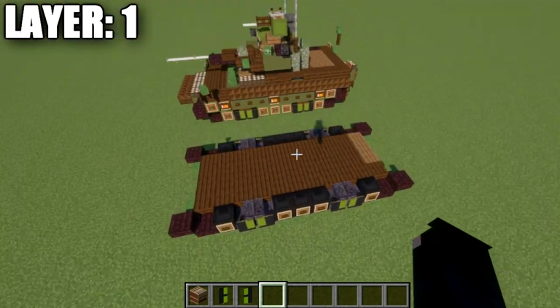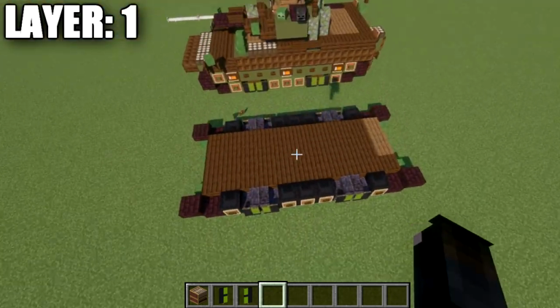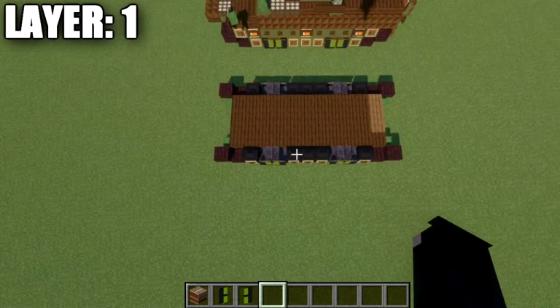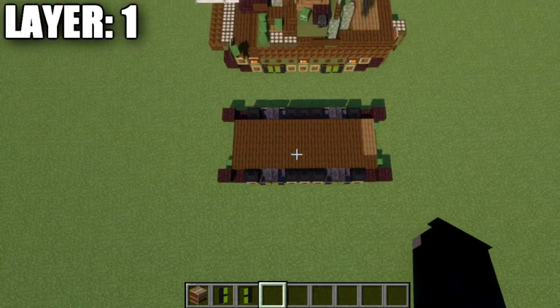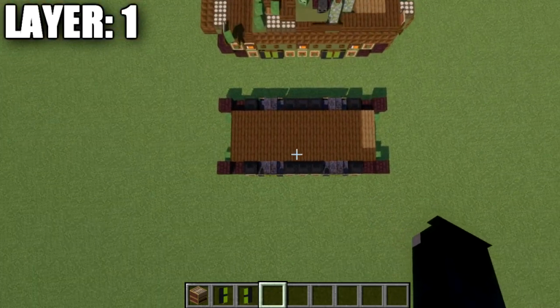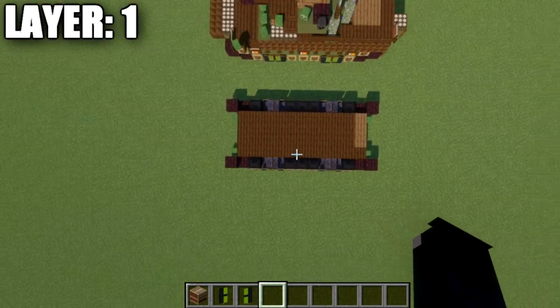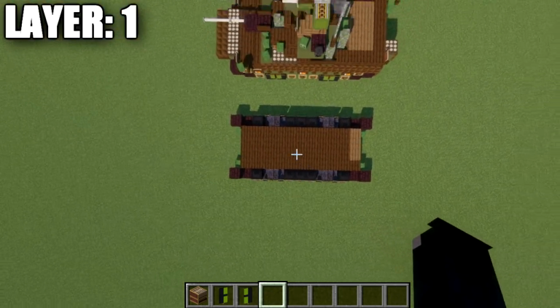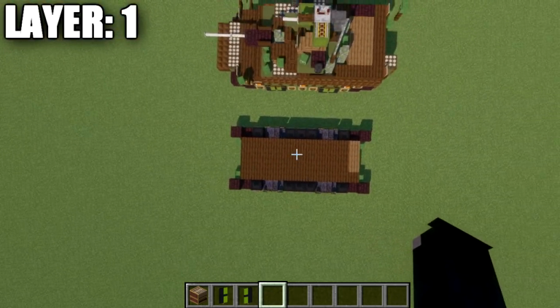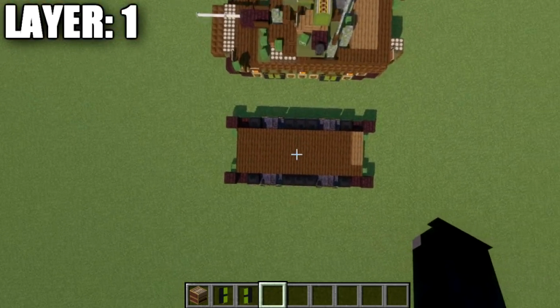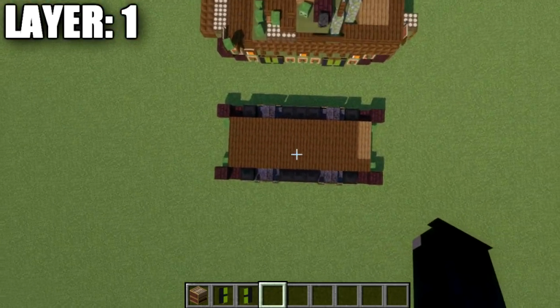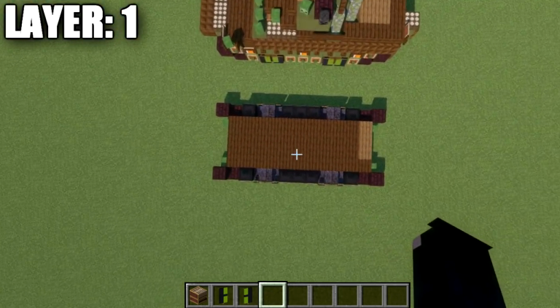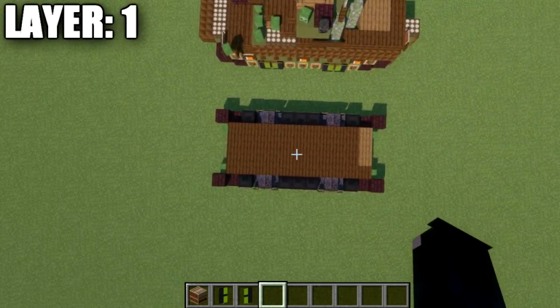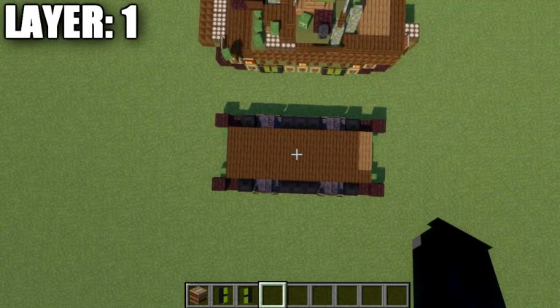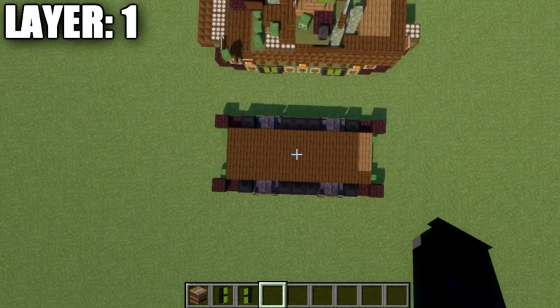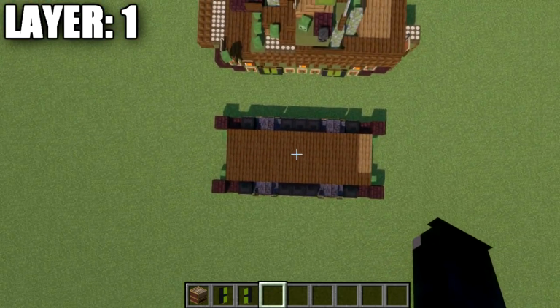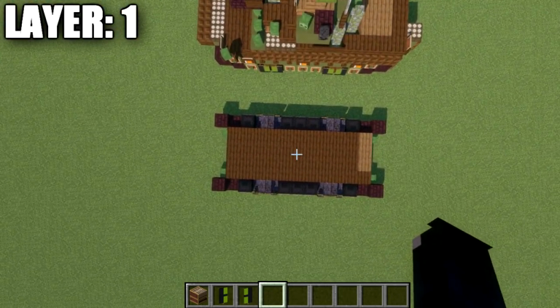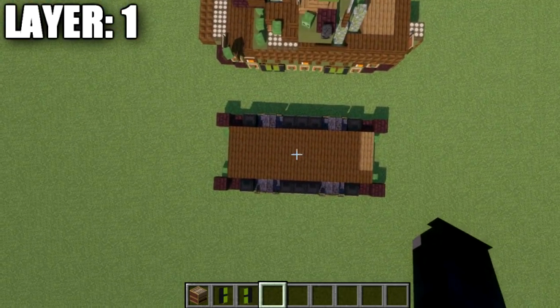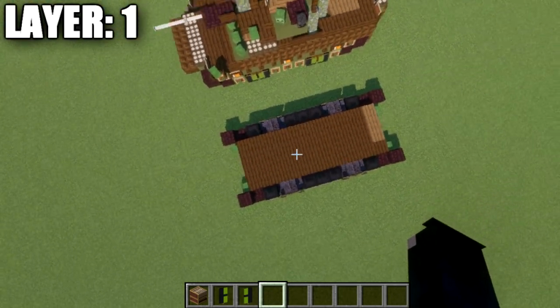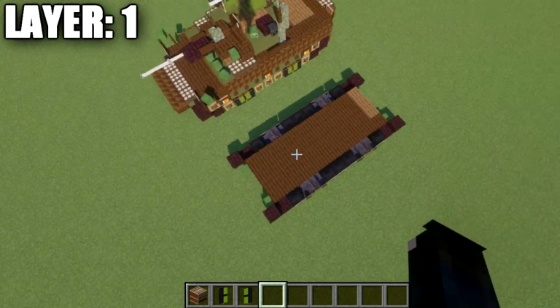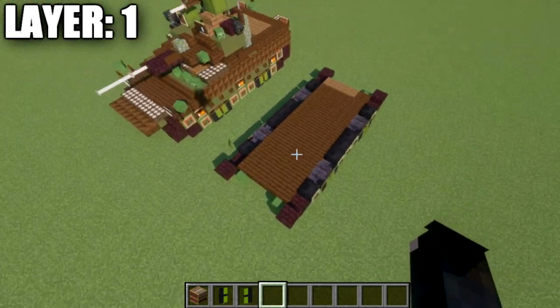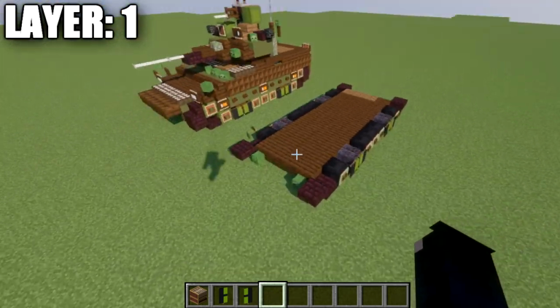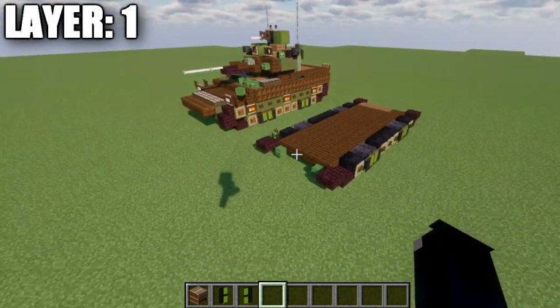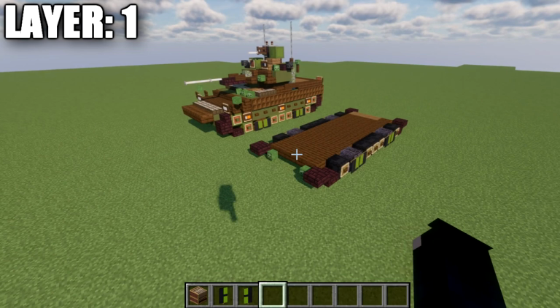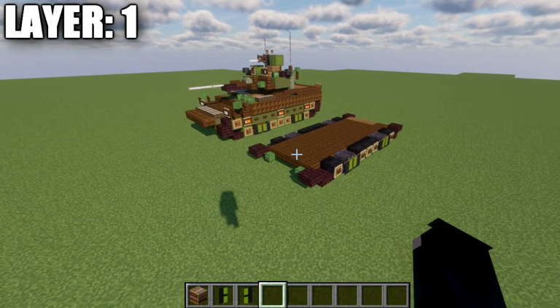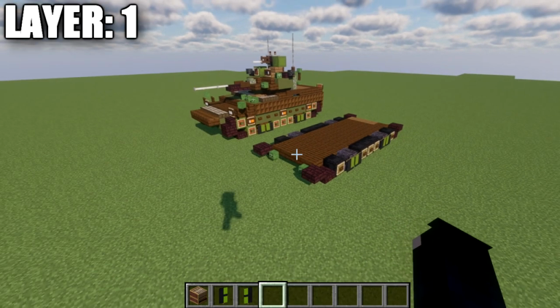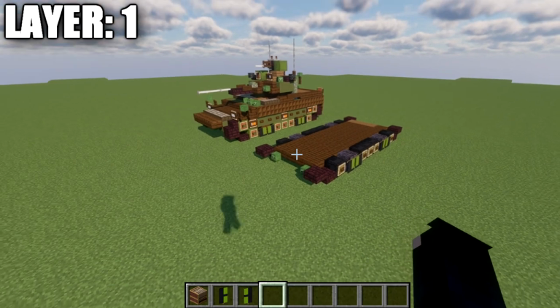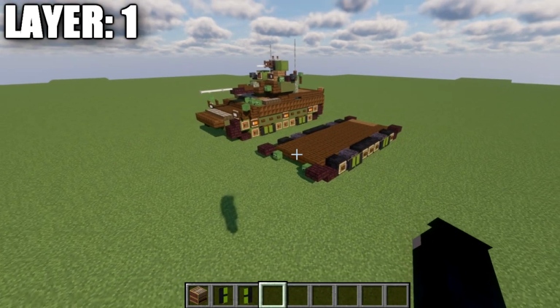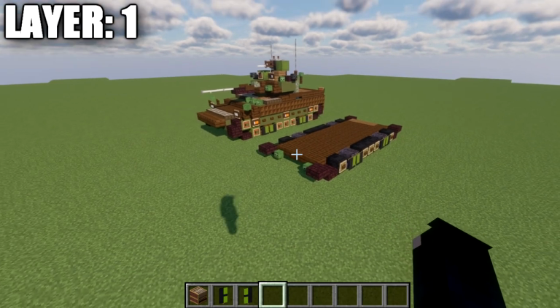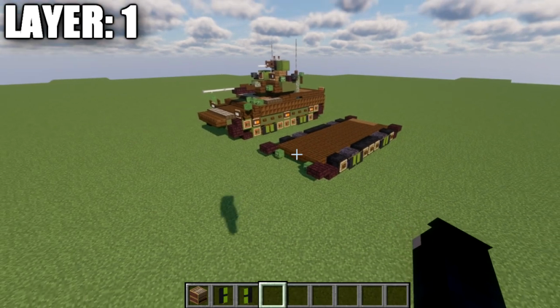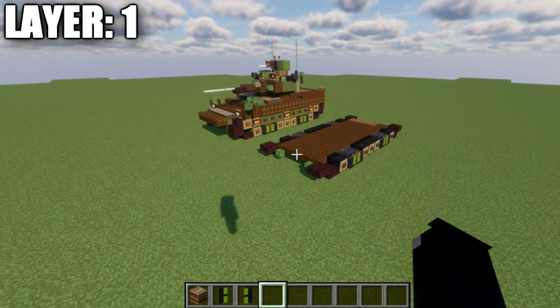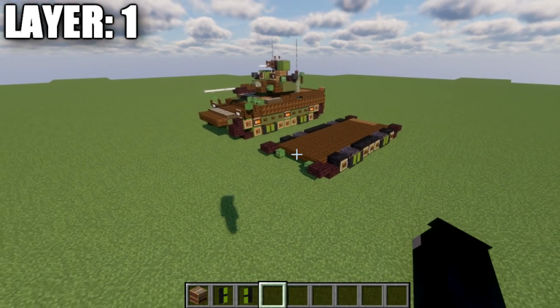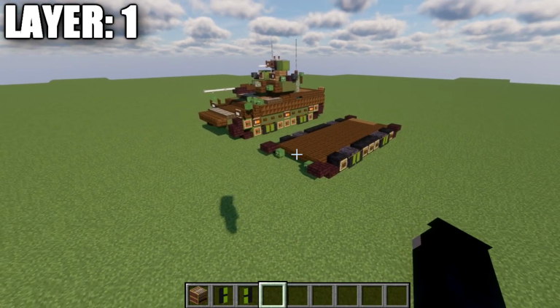Looking at it from the top-down view, this is what we should have with layer one complete. With that, let's go ahead and move on to our next layer, layer number two.